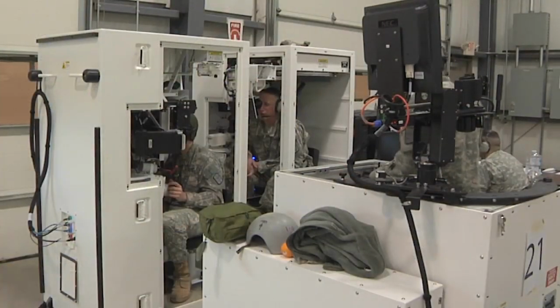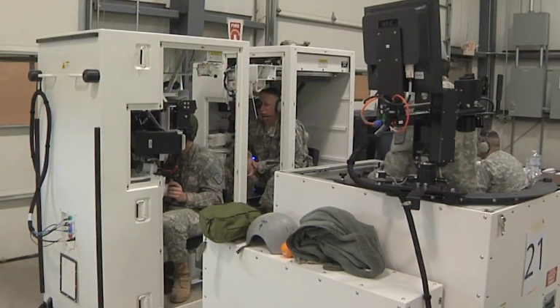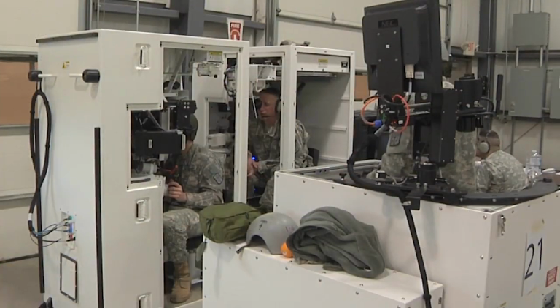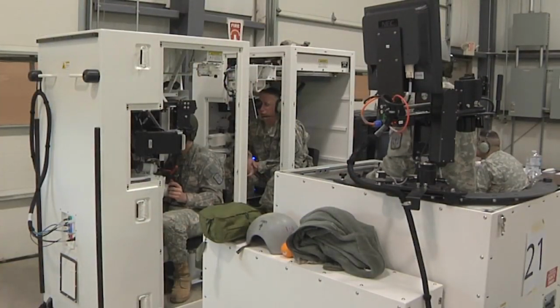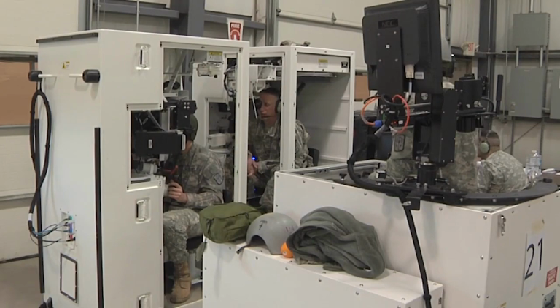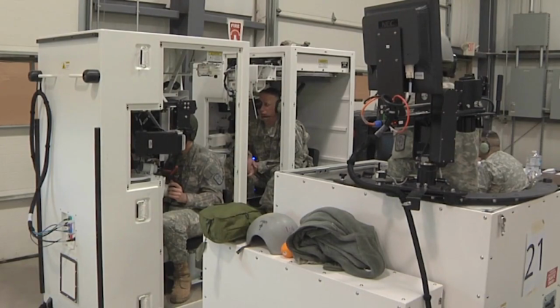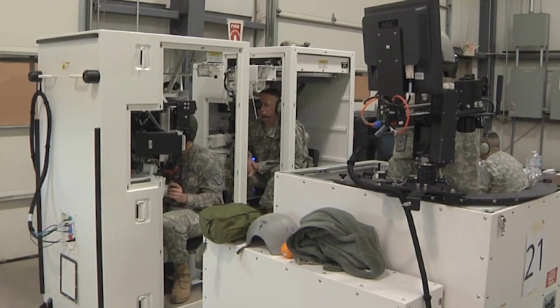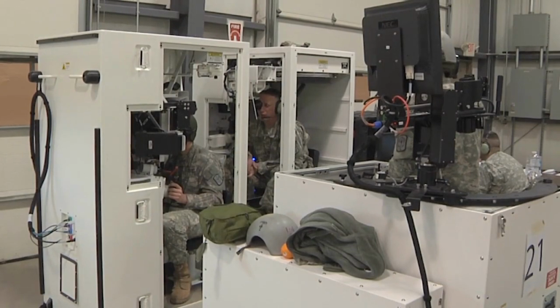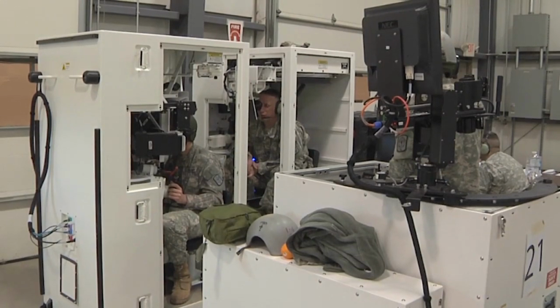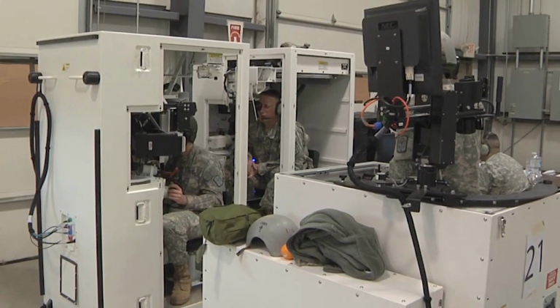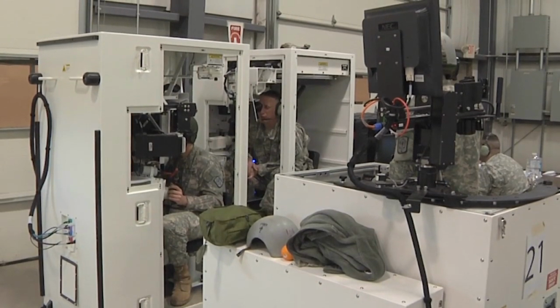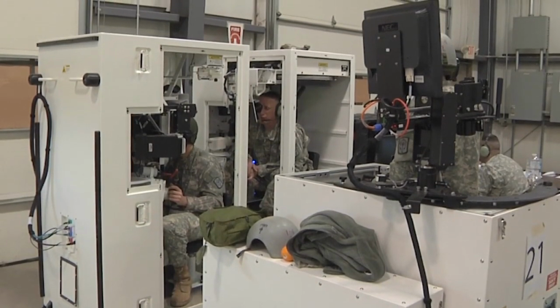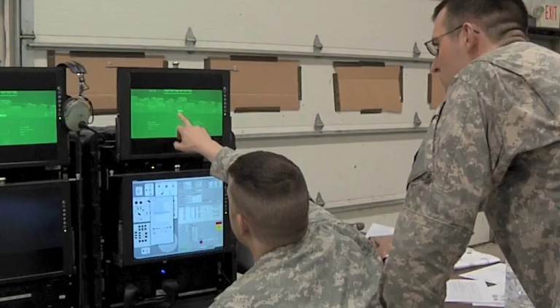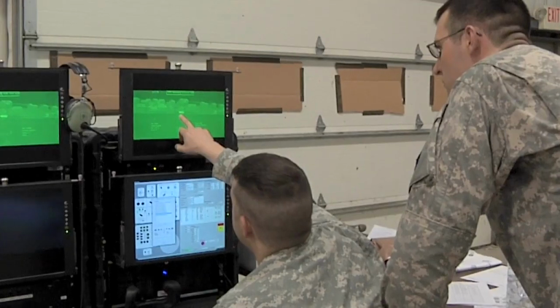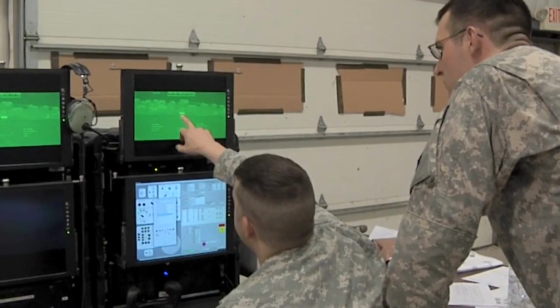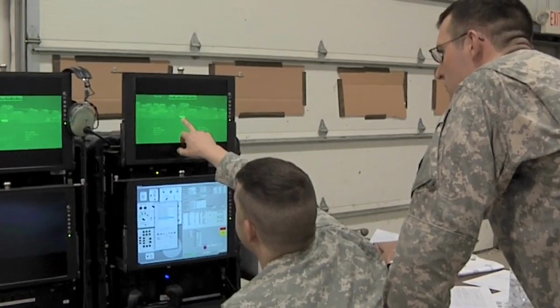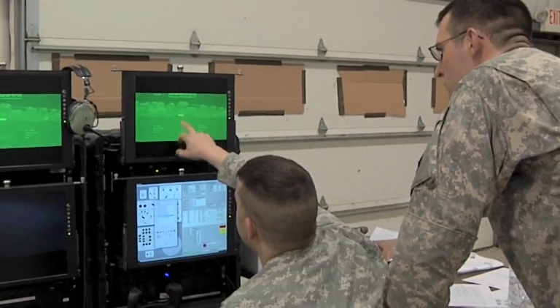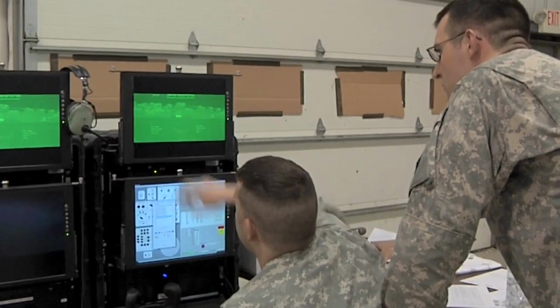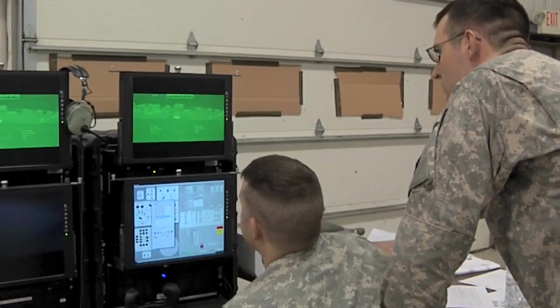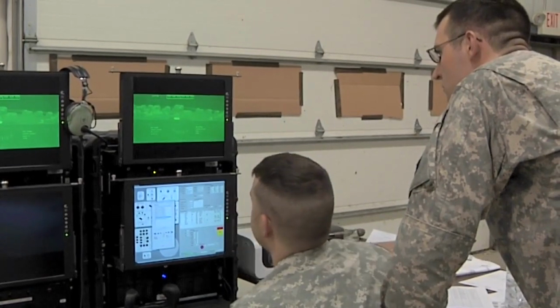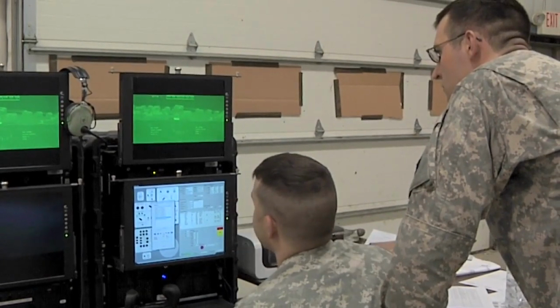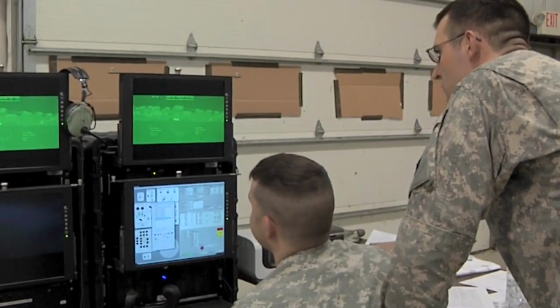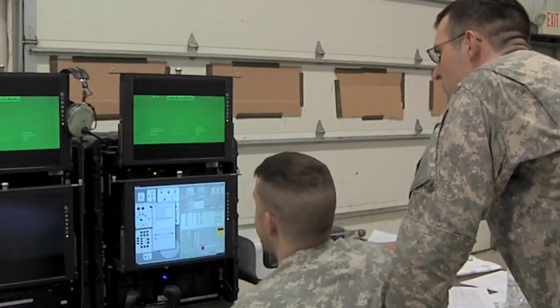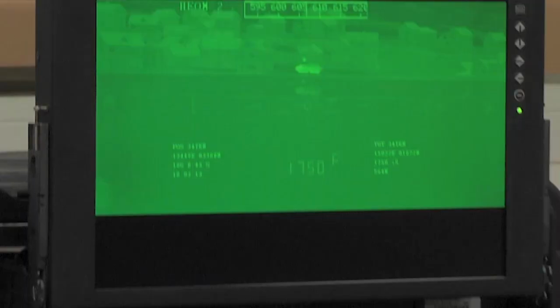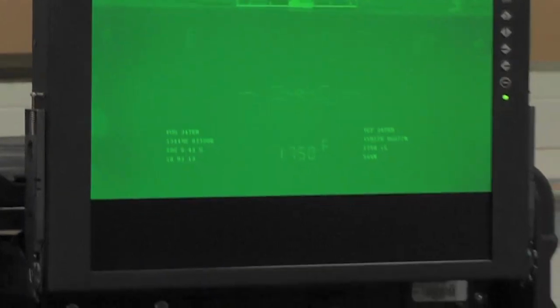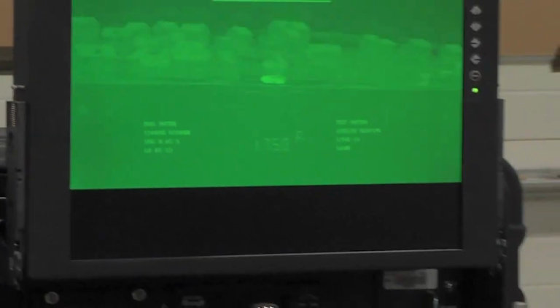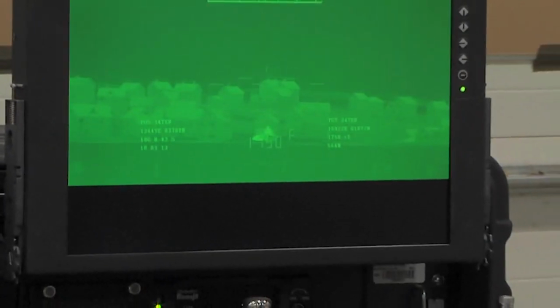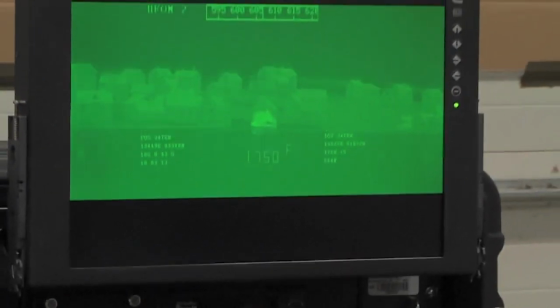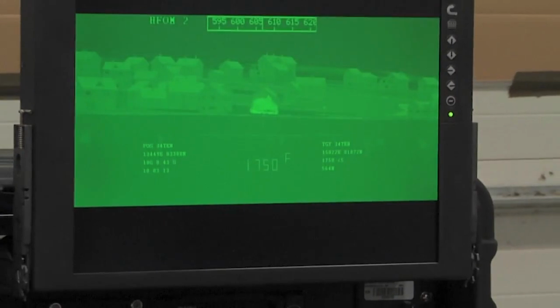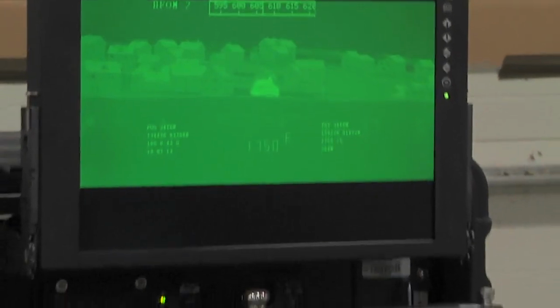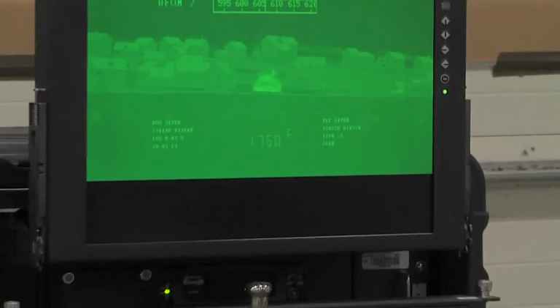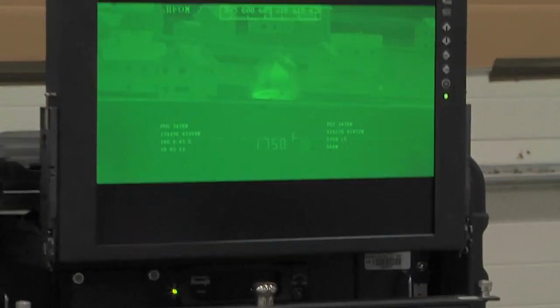Soldiers of the 1st Battalion, 145th Armored Regiment undergo extensive training in preparation to operate and eventually fire these tanks.